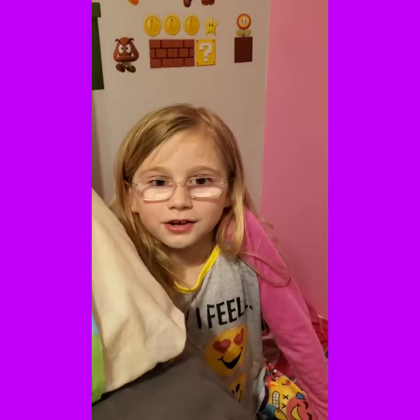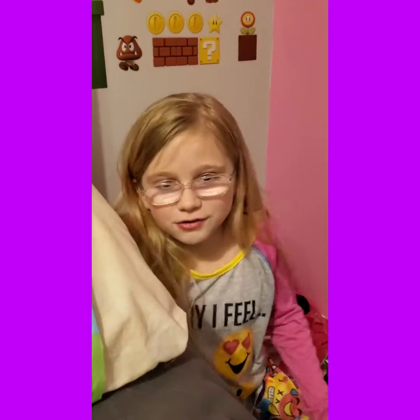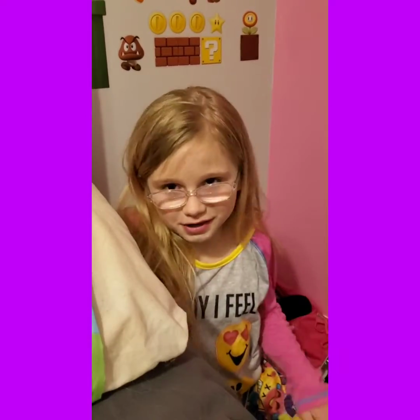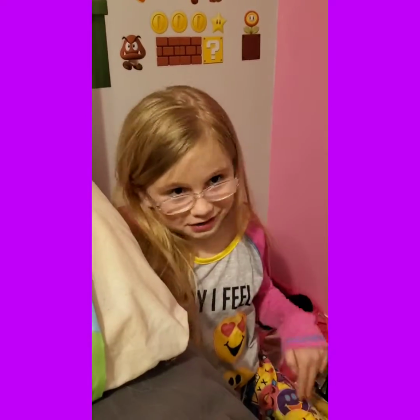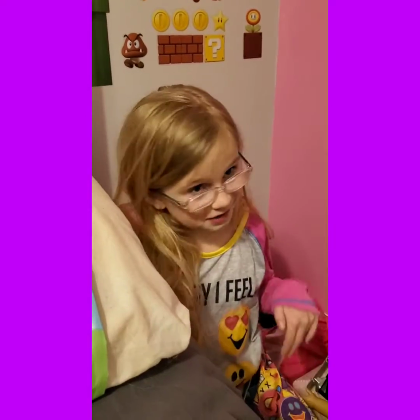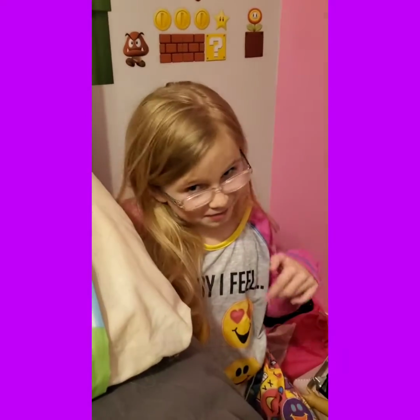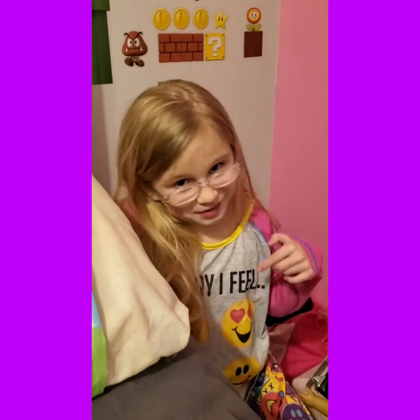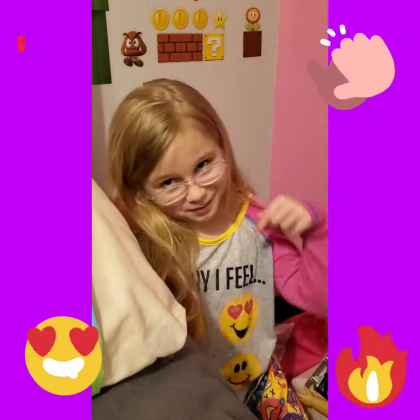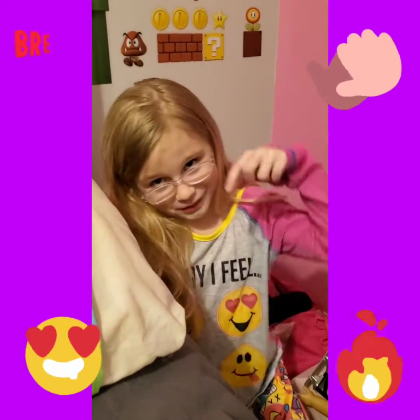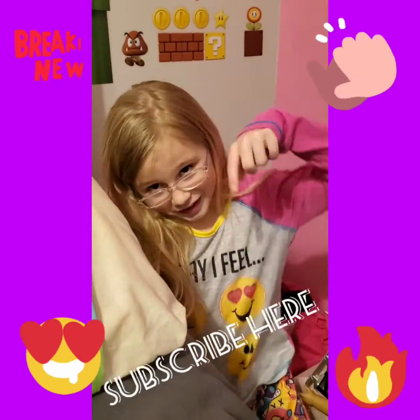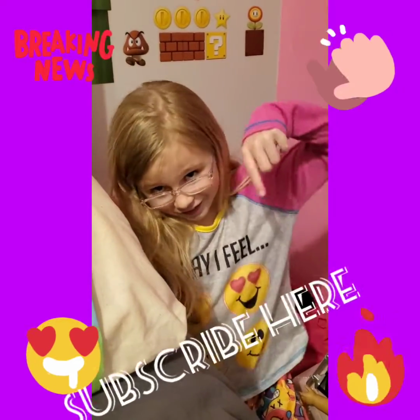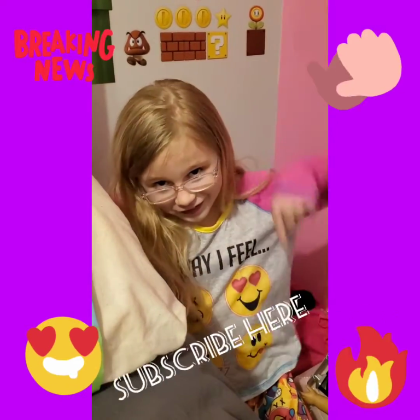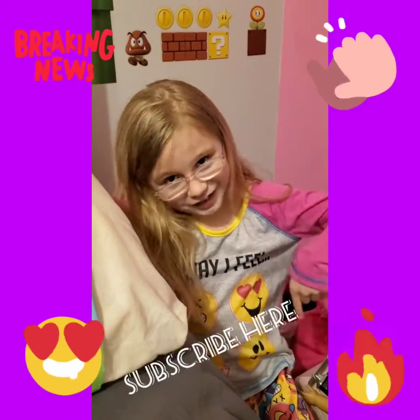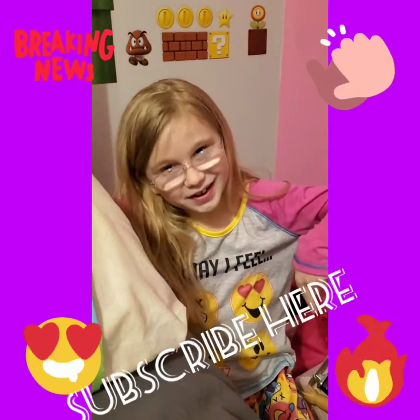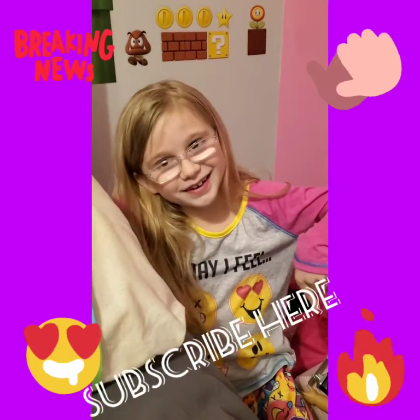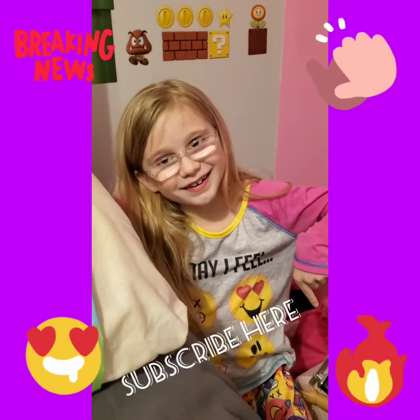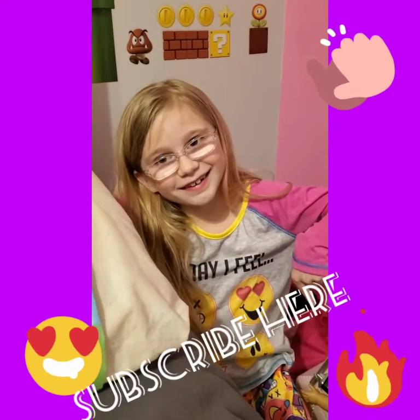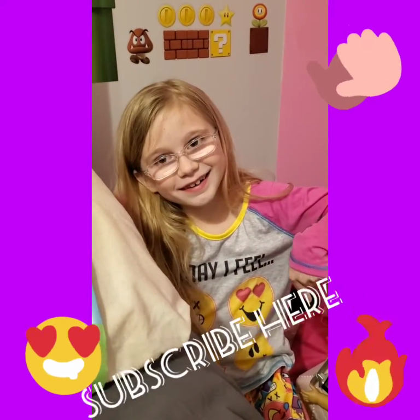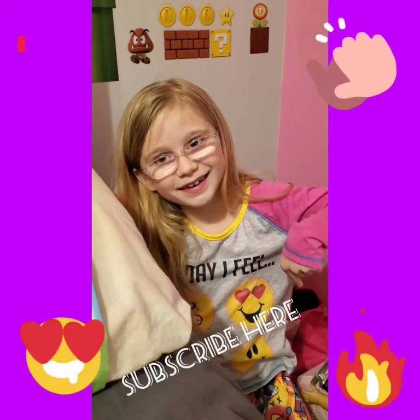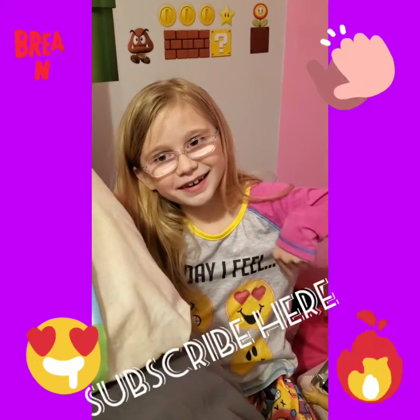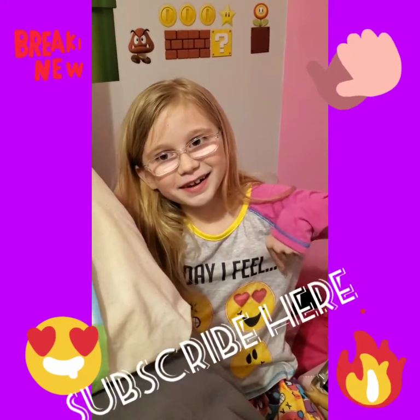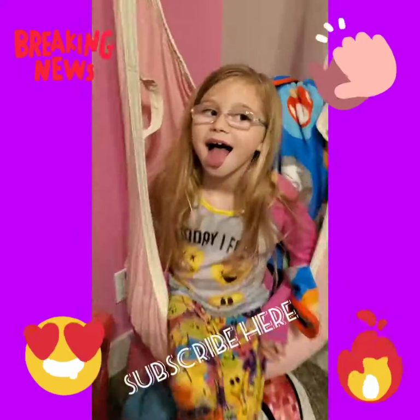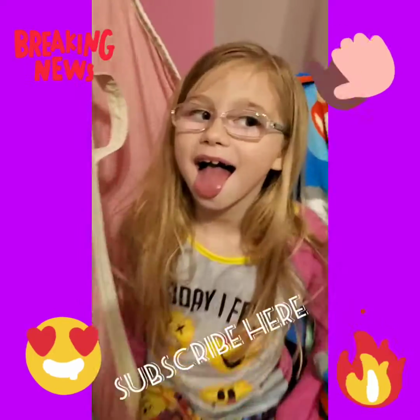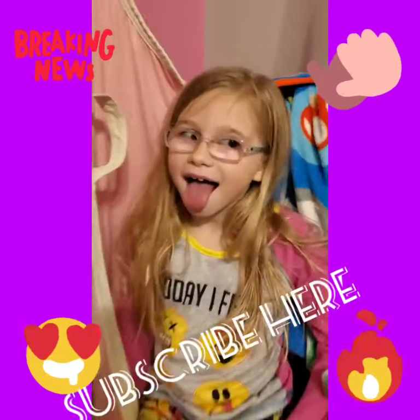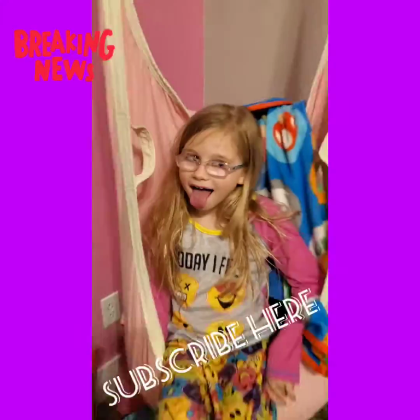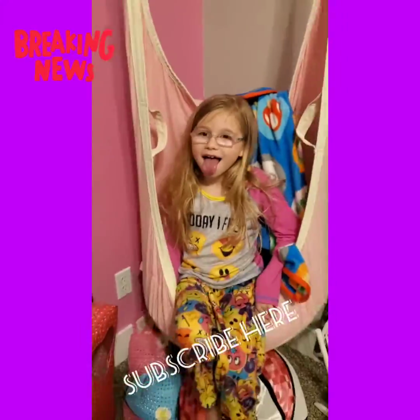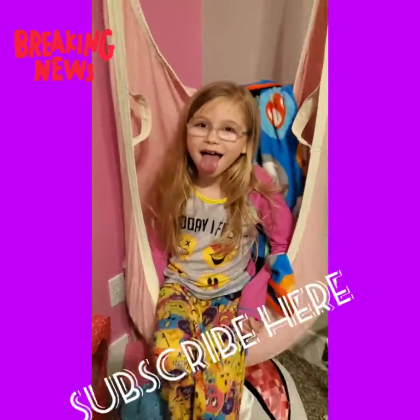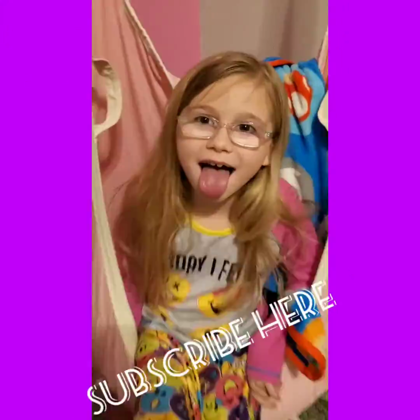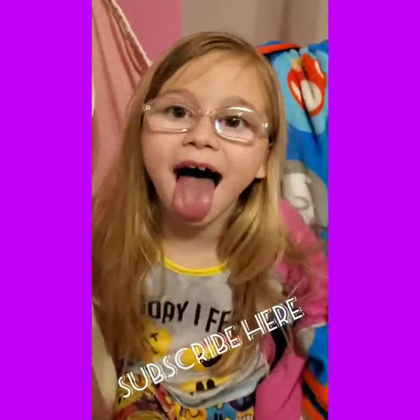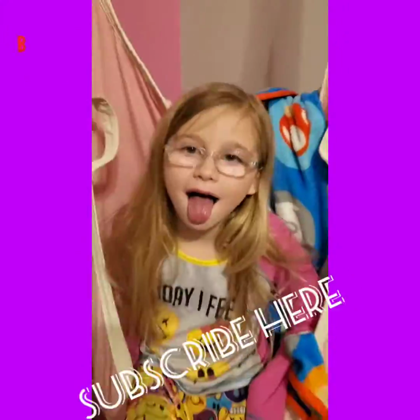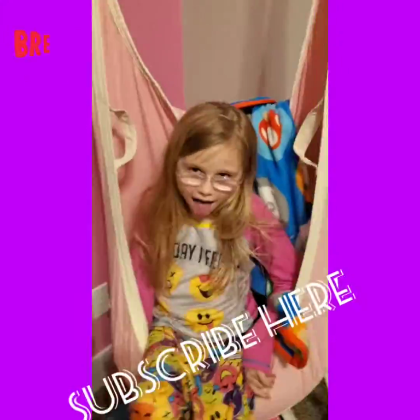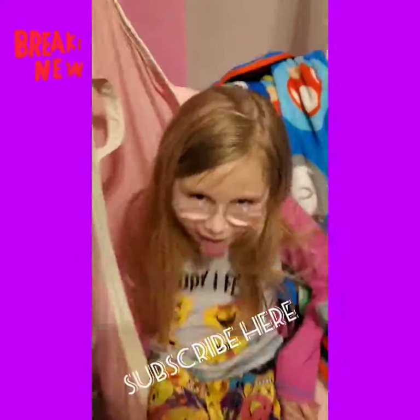You need to subscribe to my channel — click here. I'll see you in the next video. Bye!